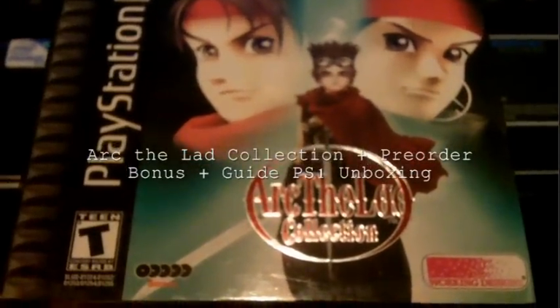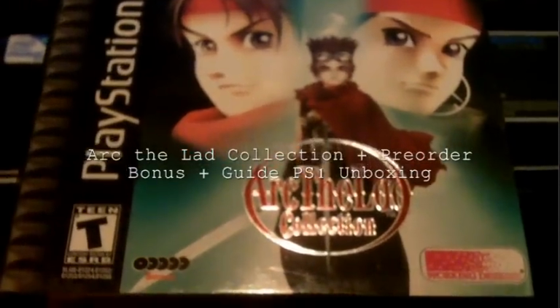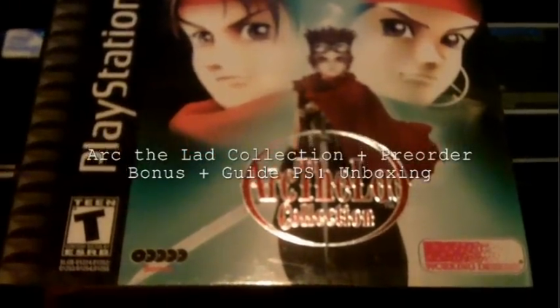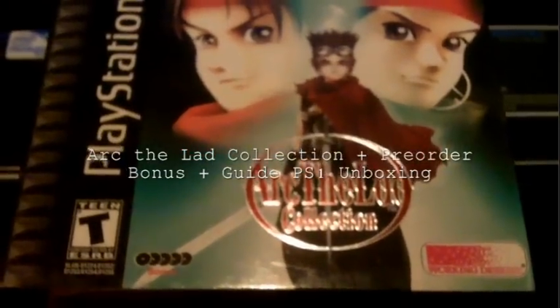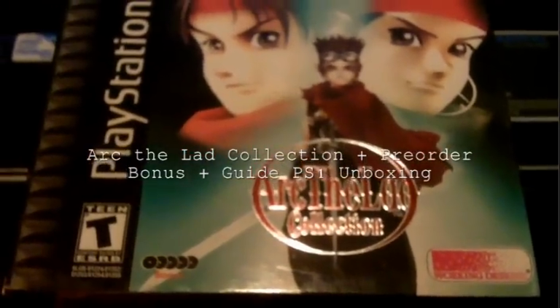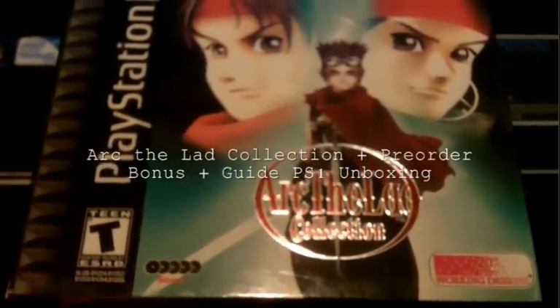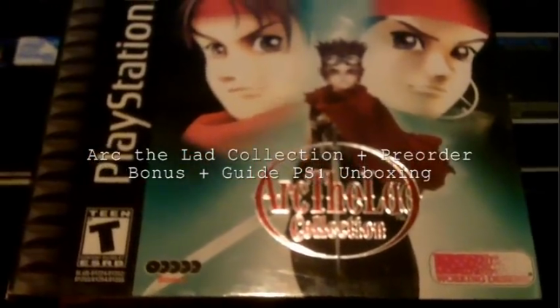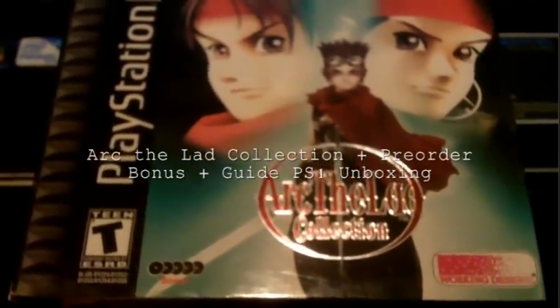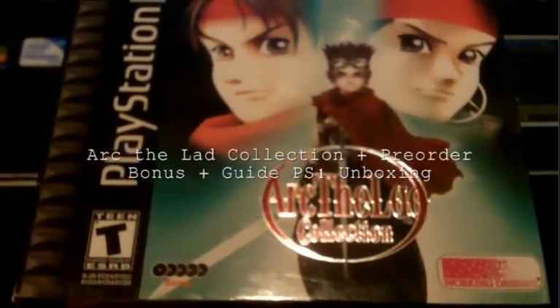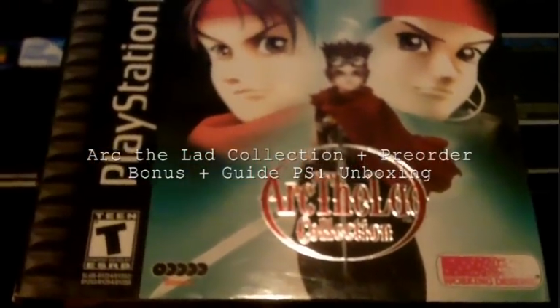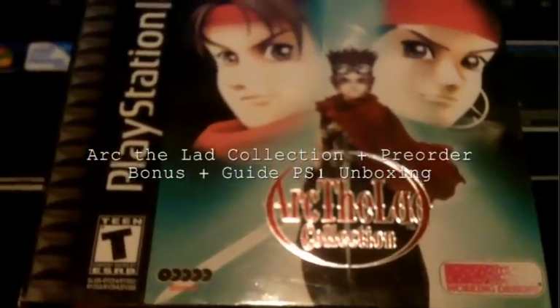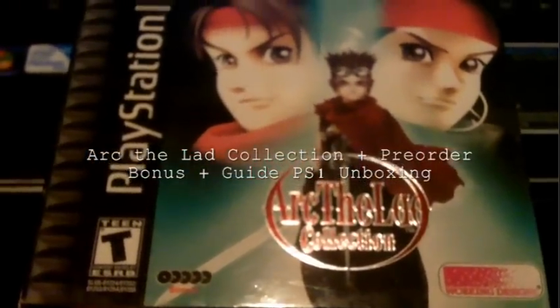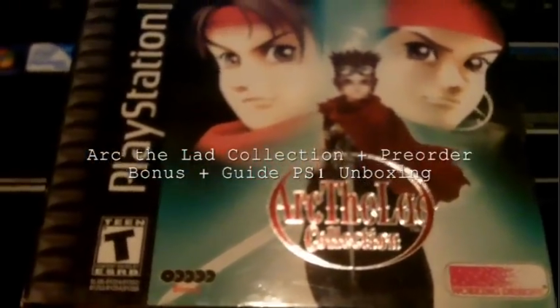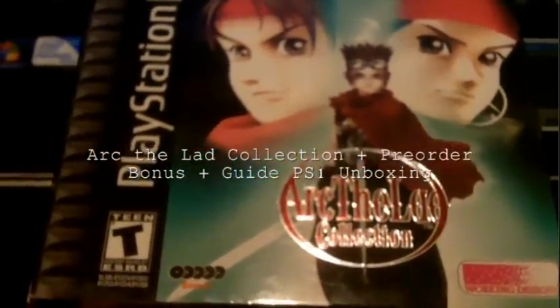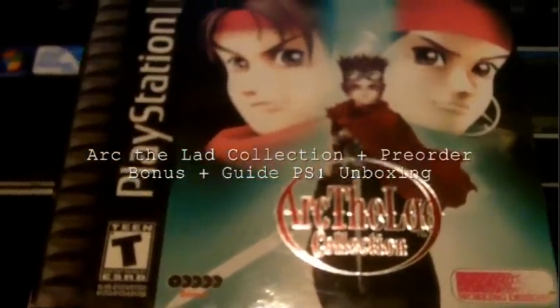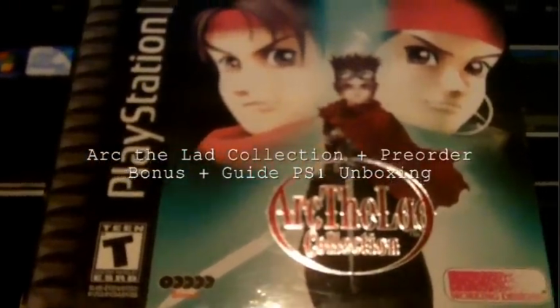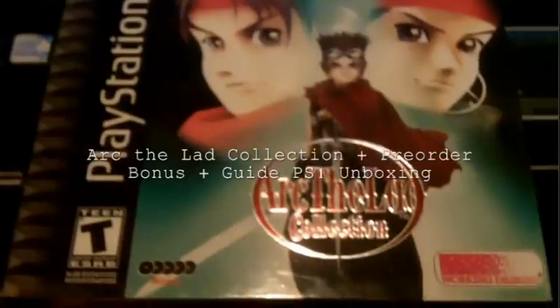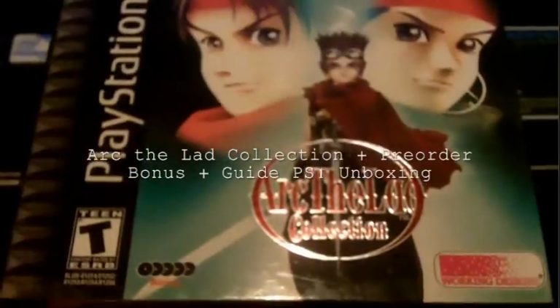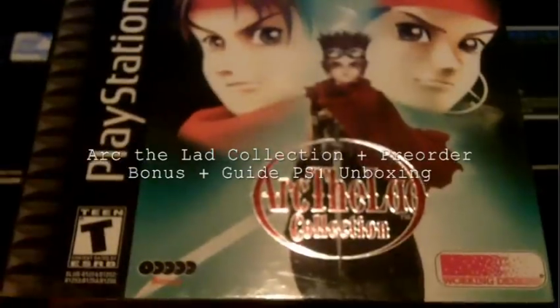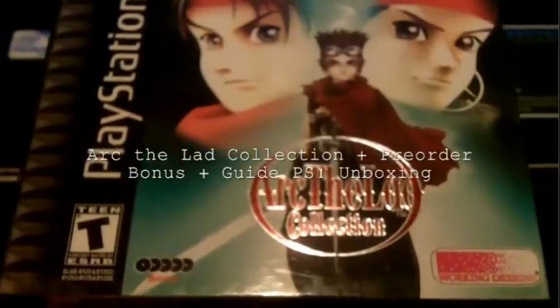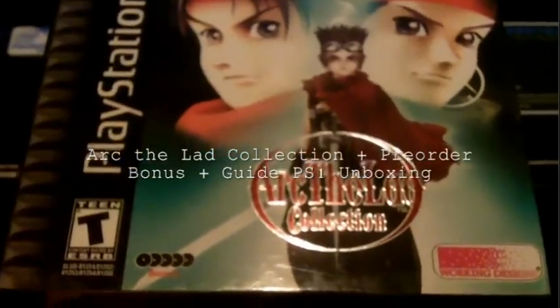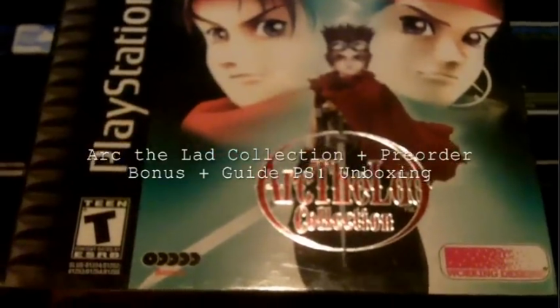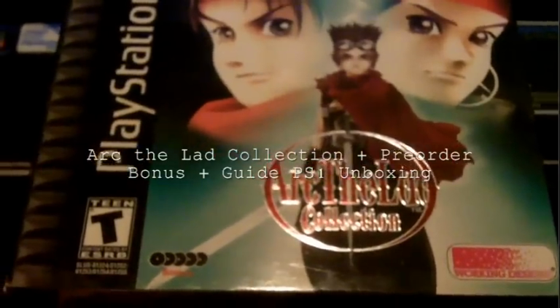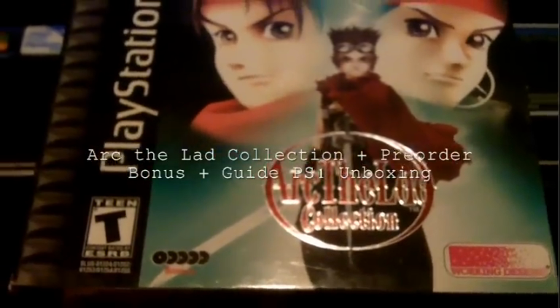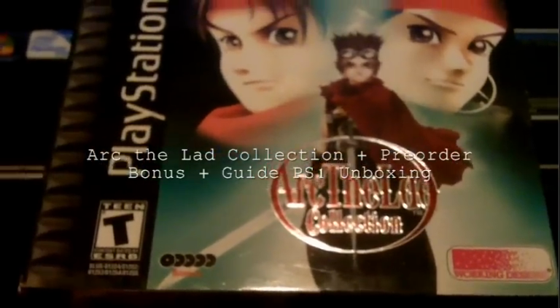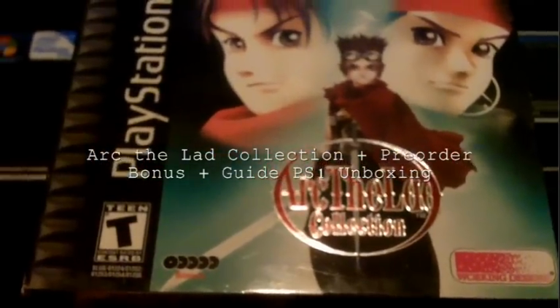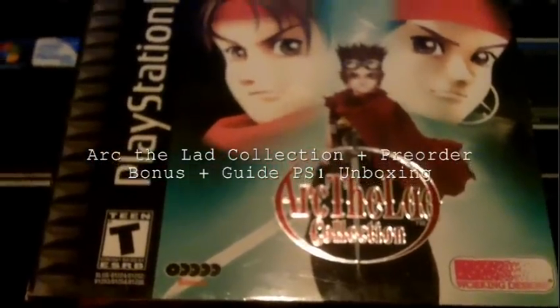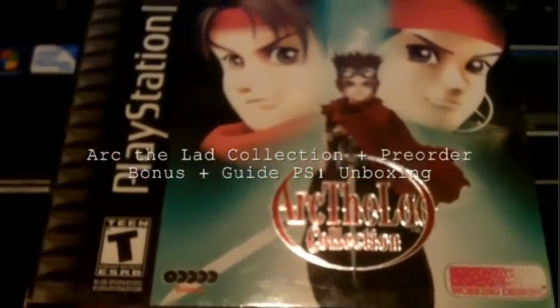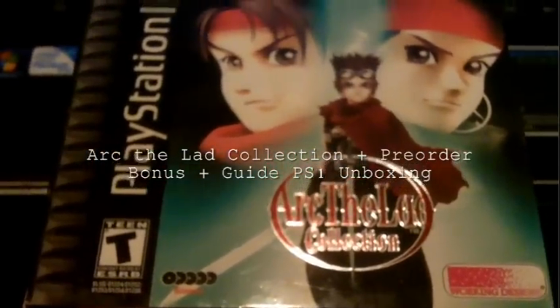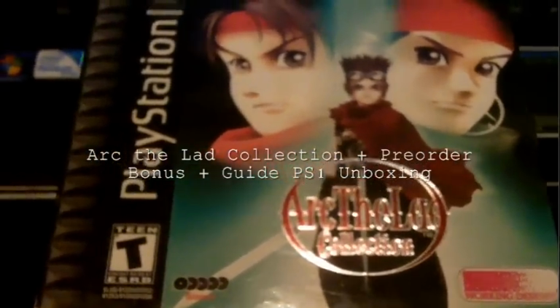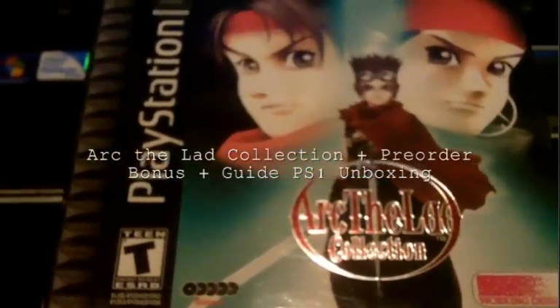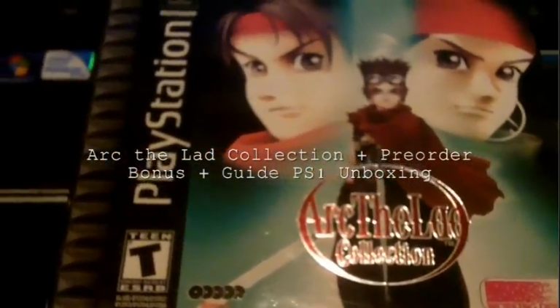Hi guys, I'm going to be unboxing the Arc the Lad Collection for the PS1.